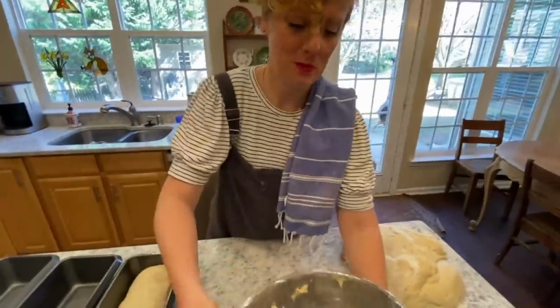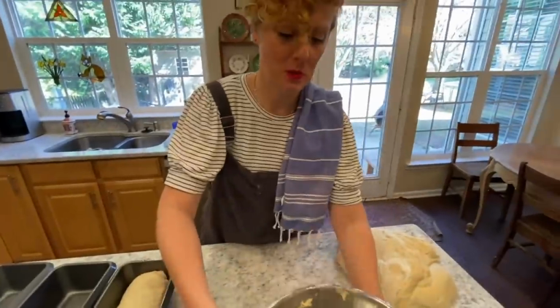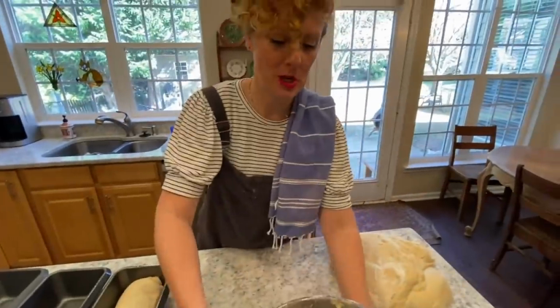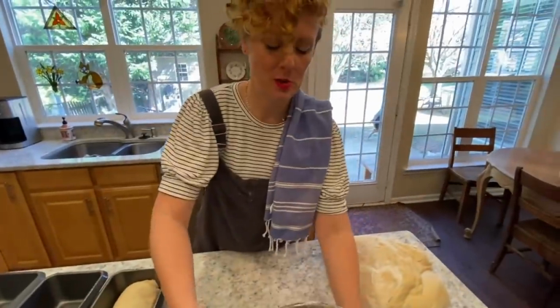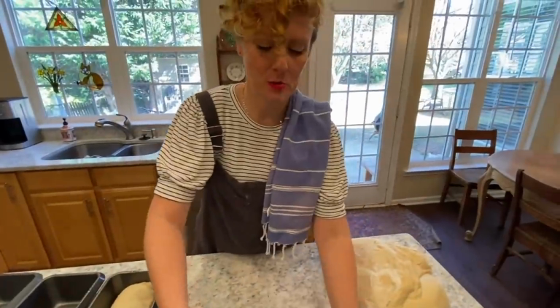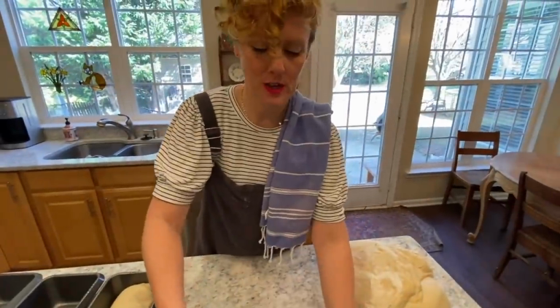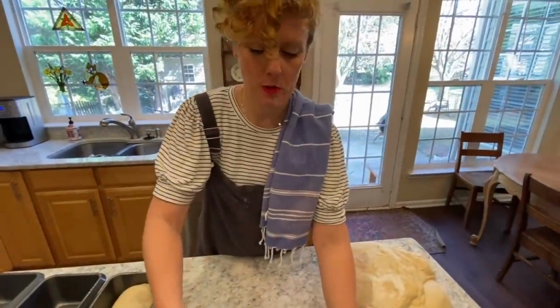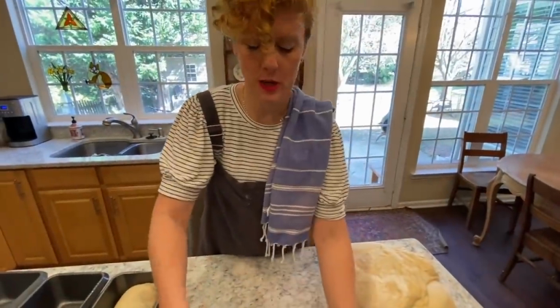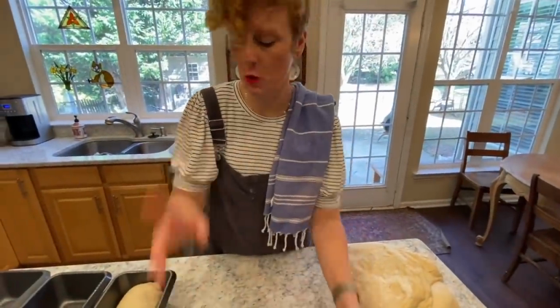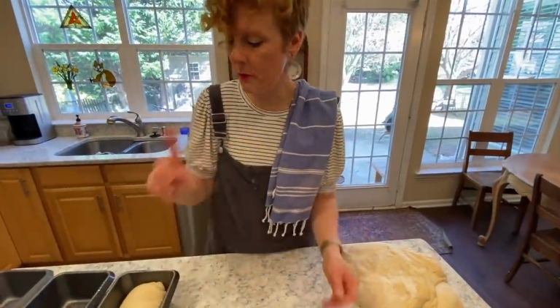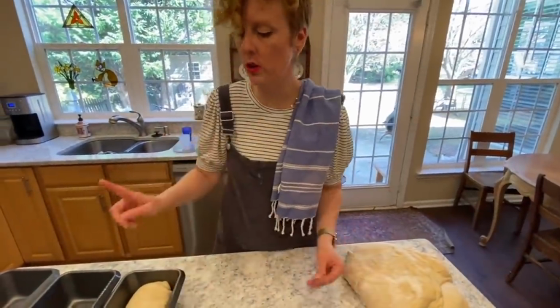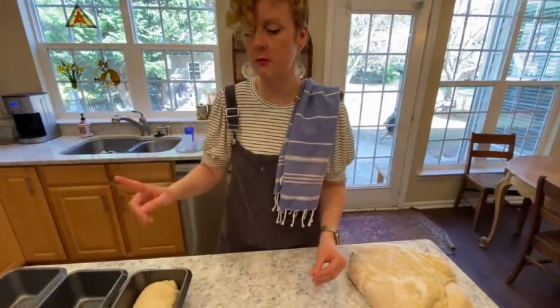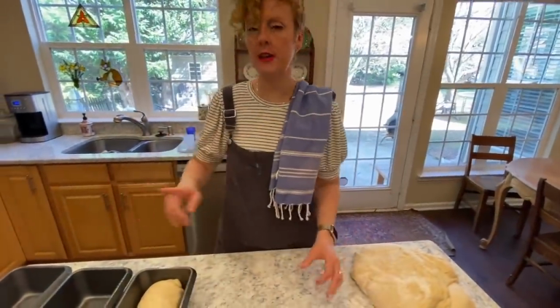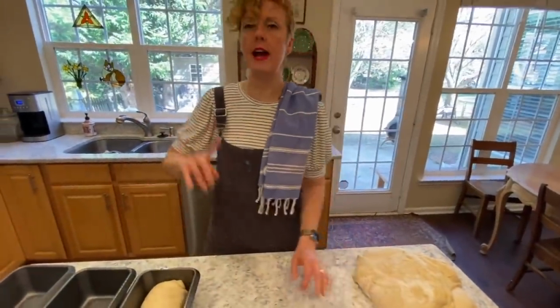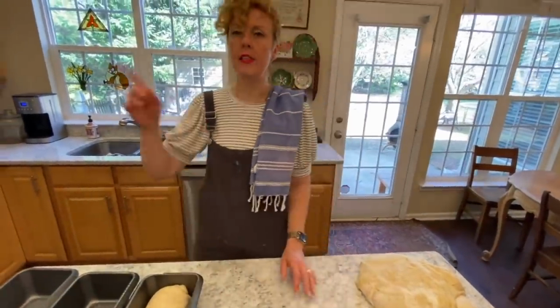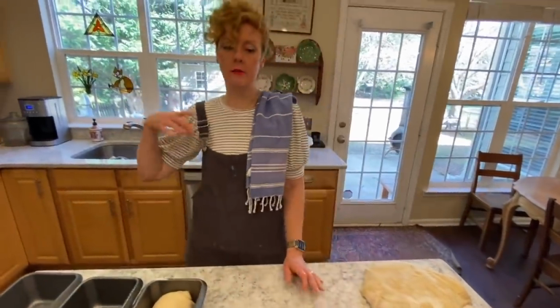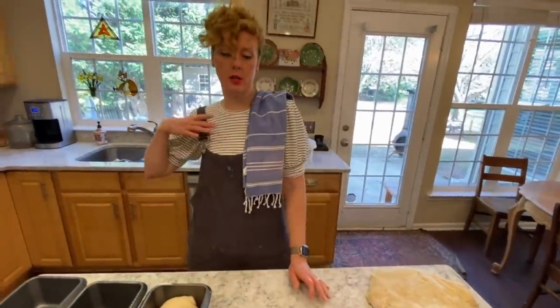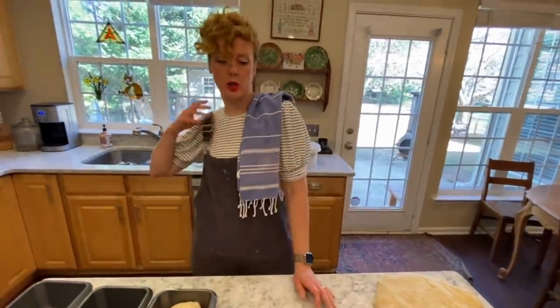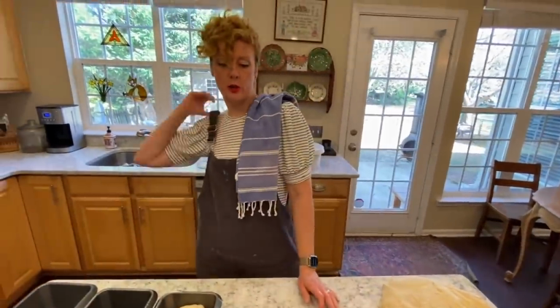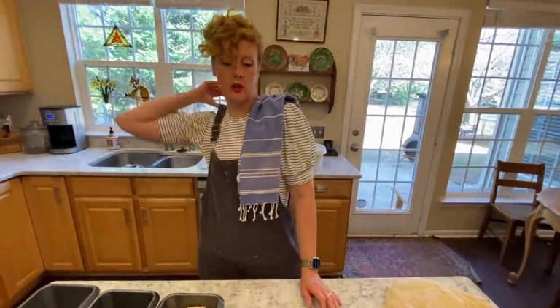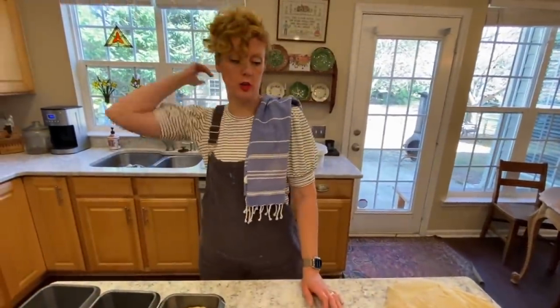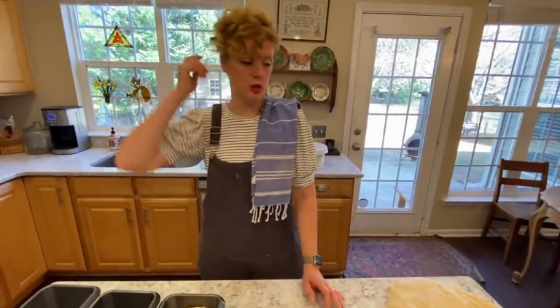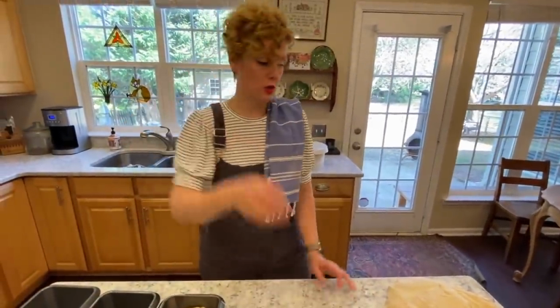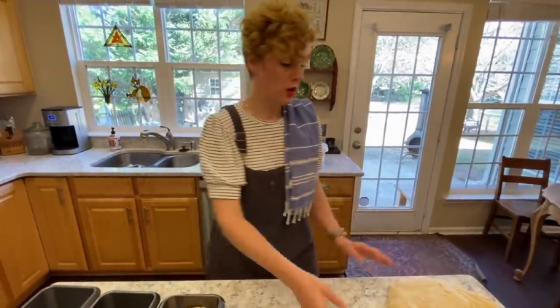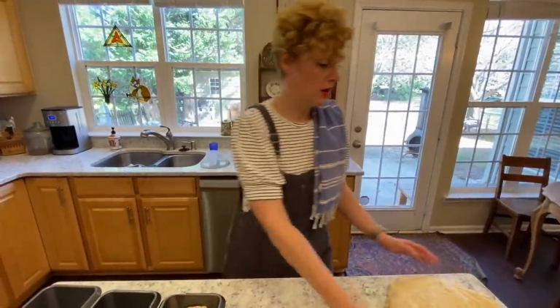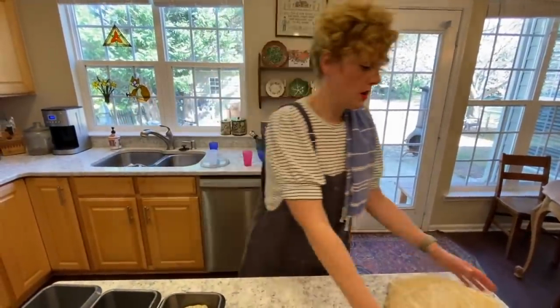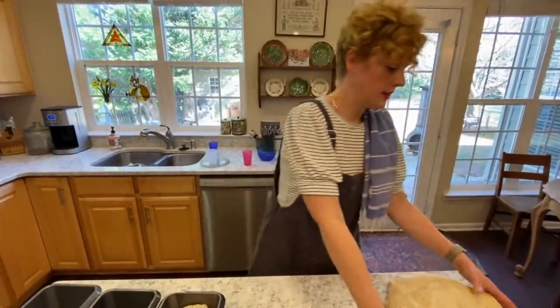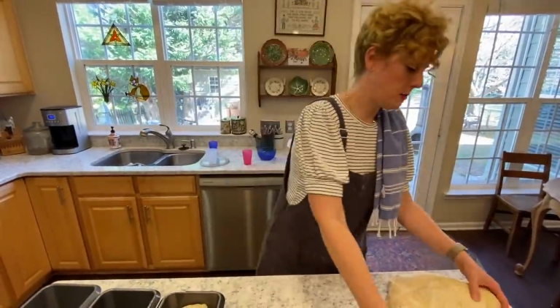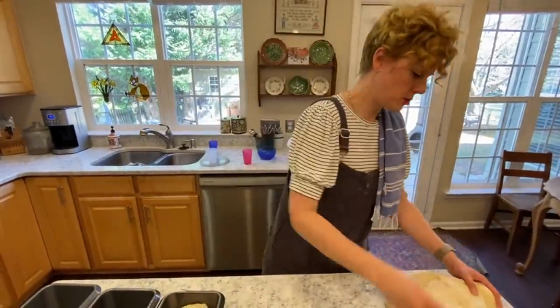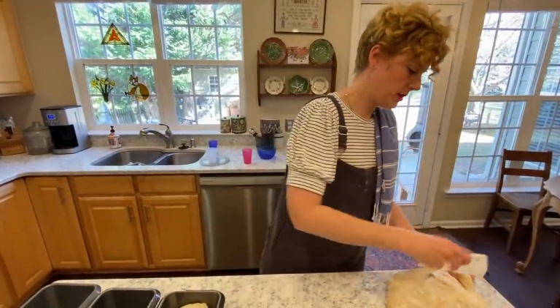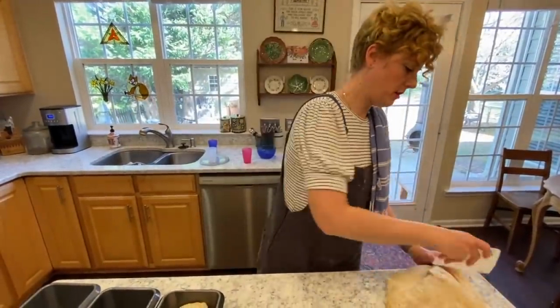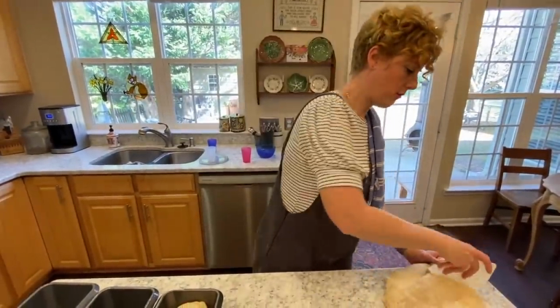We're going to do three loaves — one more regular loaf, and then I'm going to show you how you could do a specialty loaf.